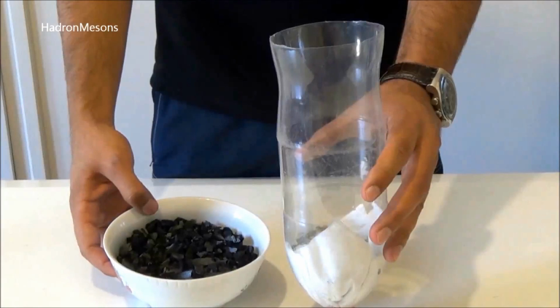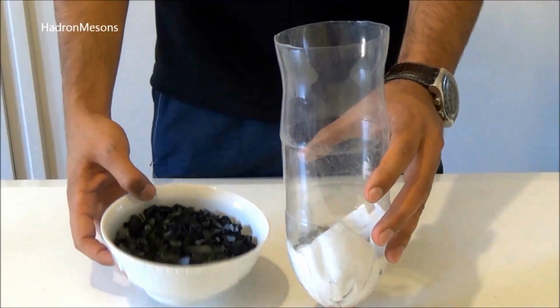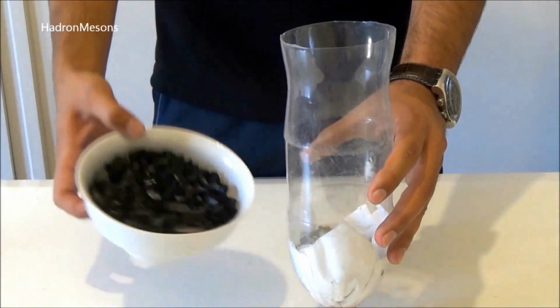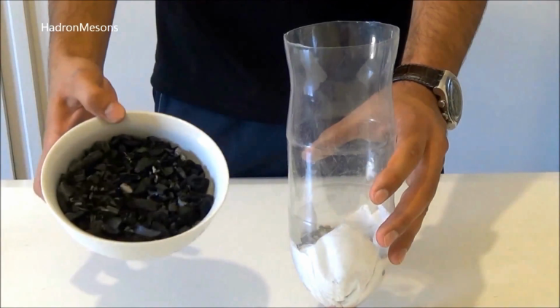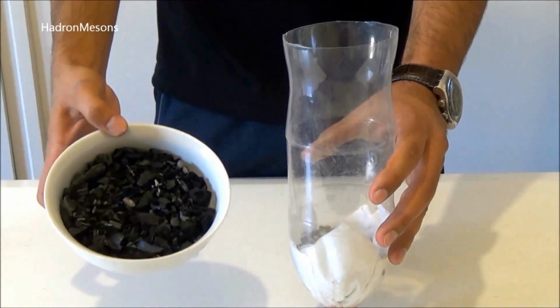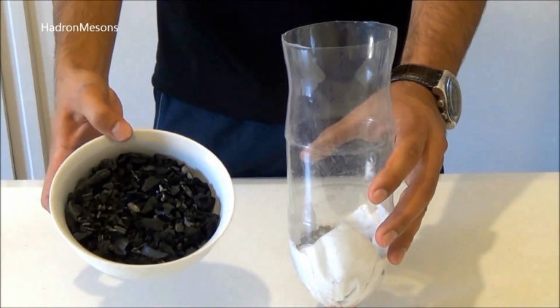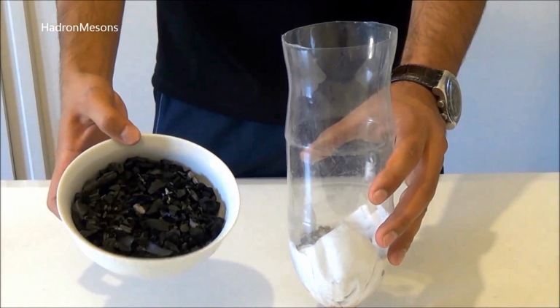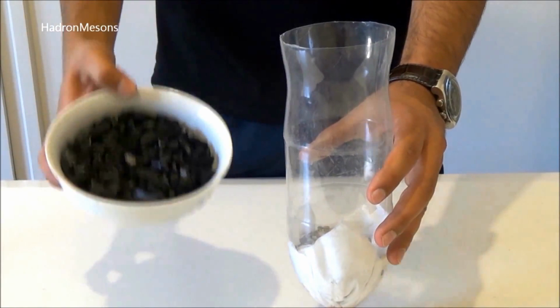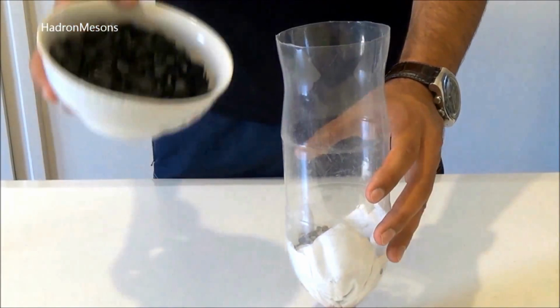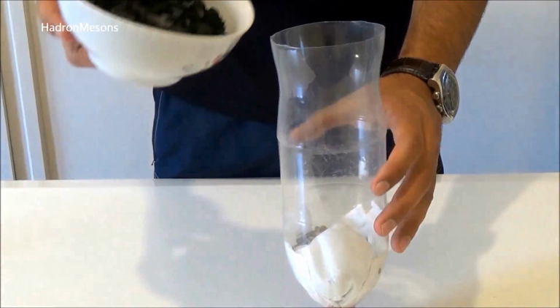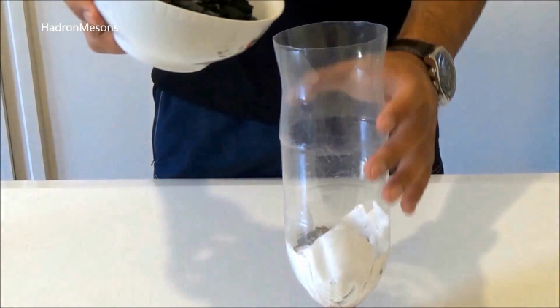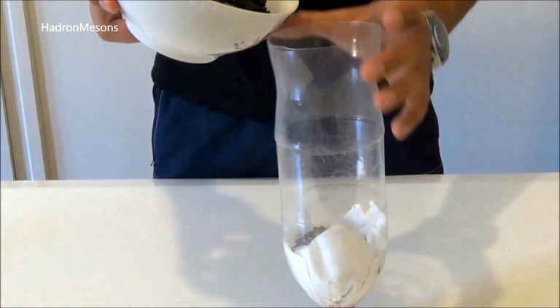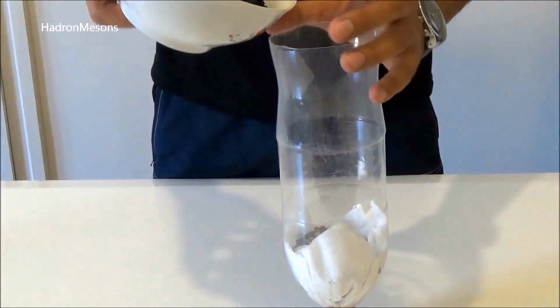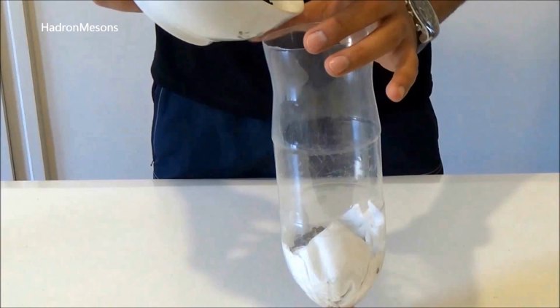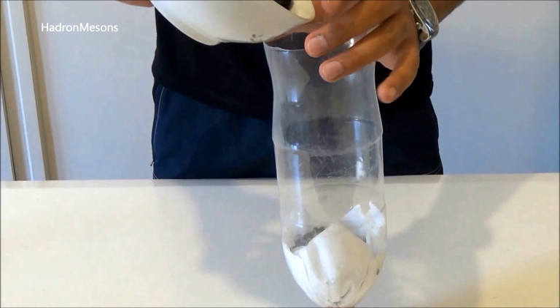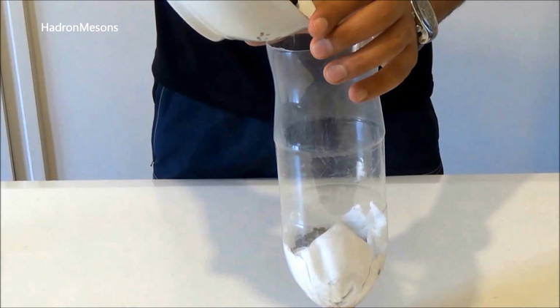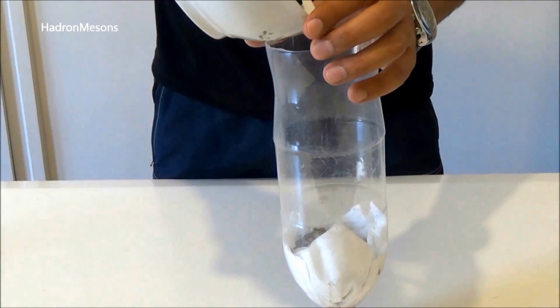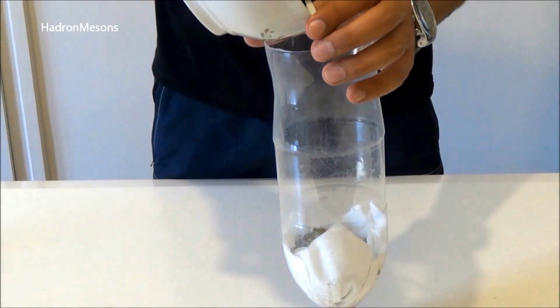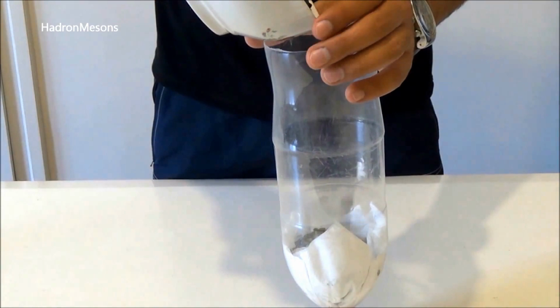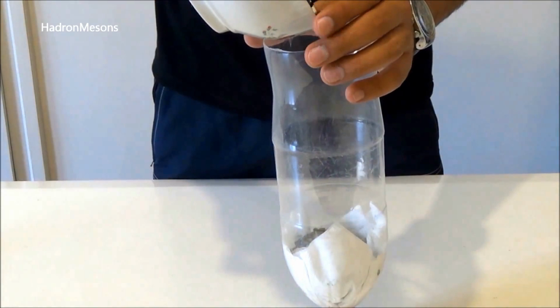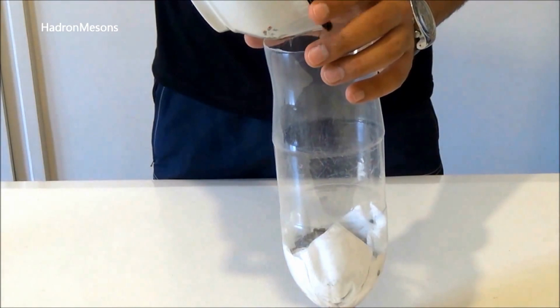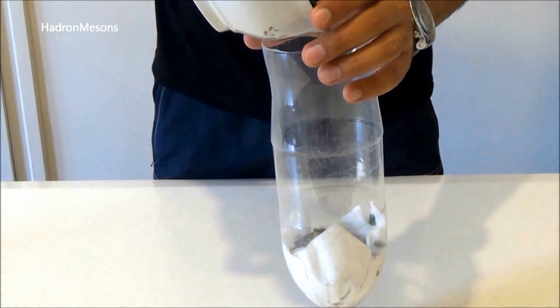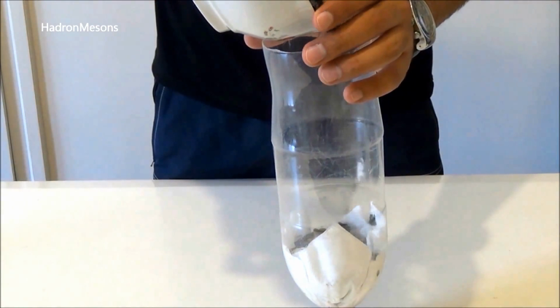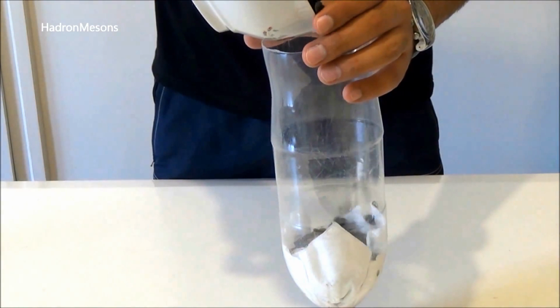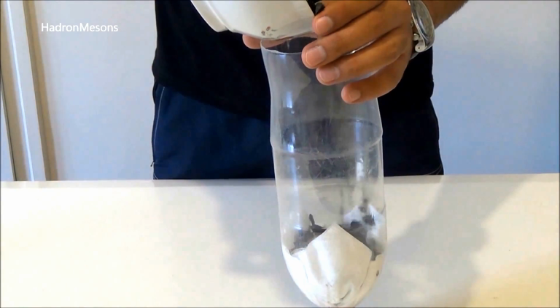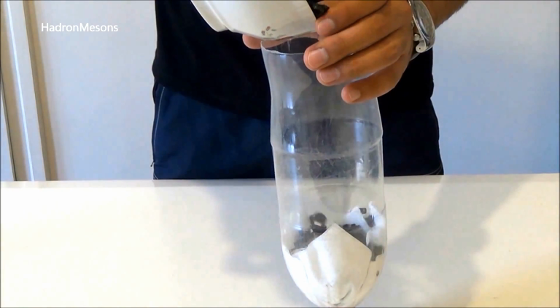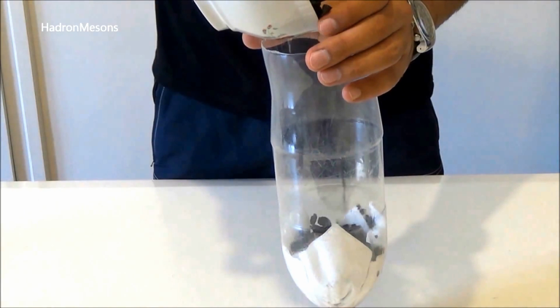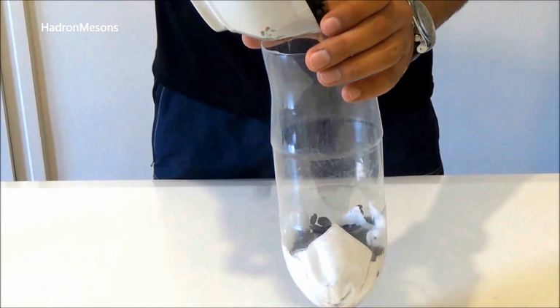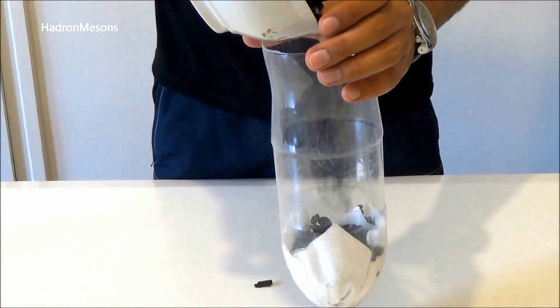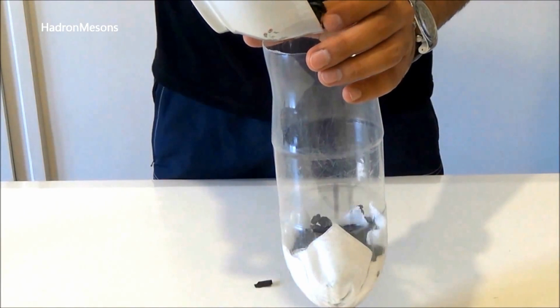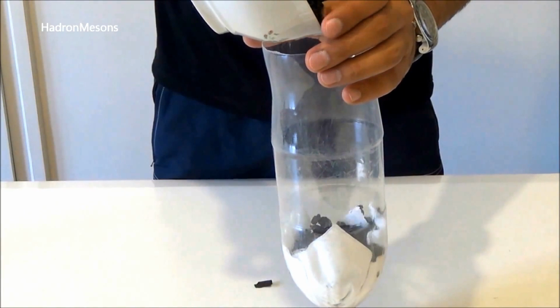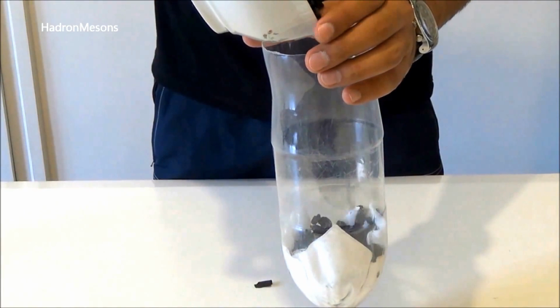Right now, you should place 150 or 200 grams of charcoal inside the bottle like me.